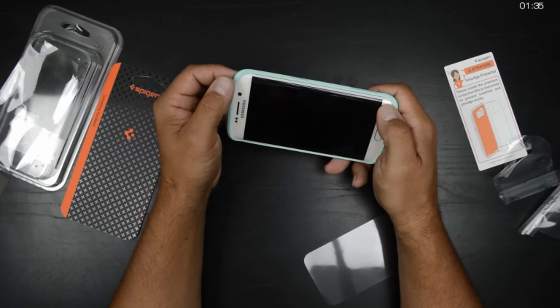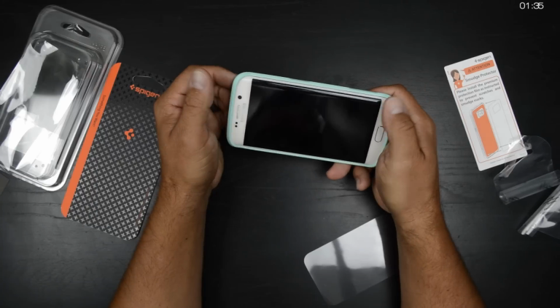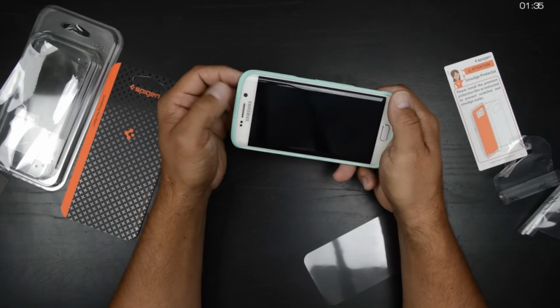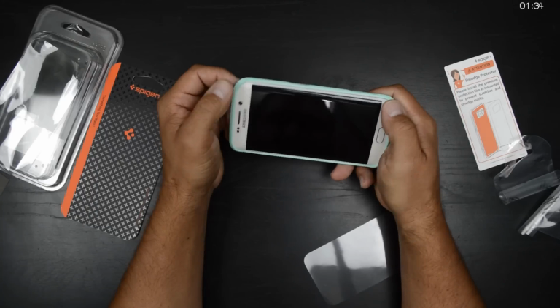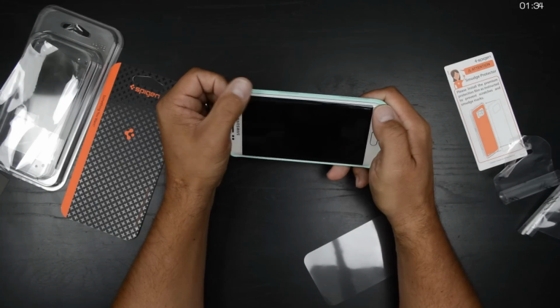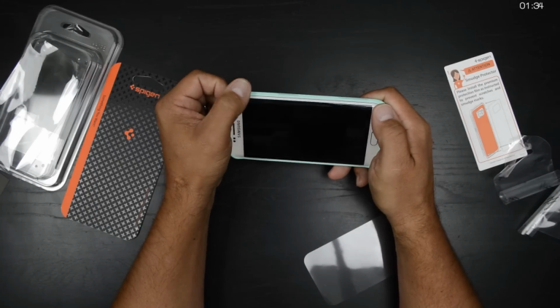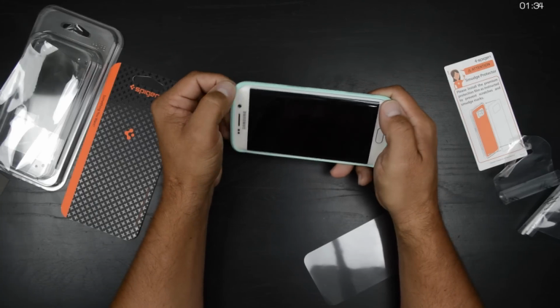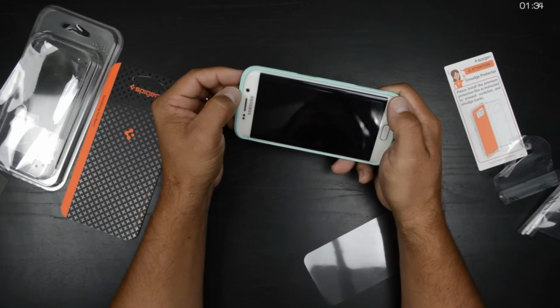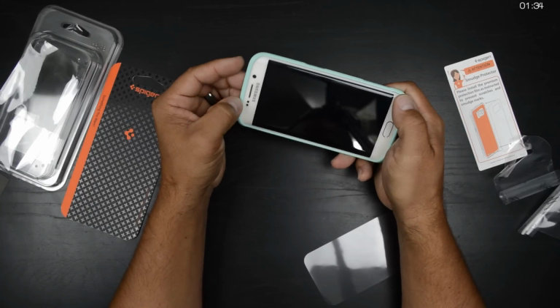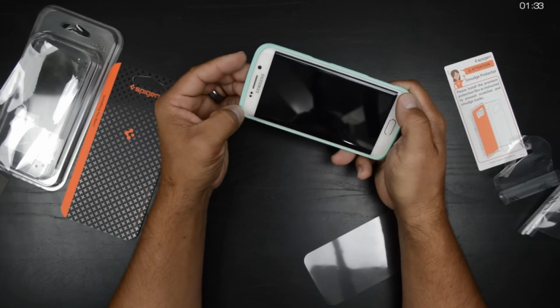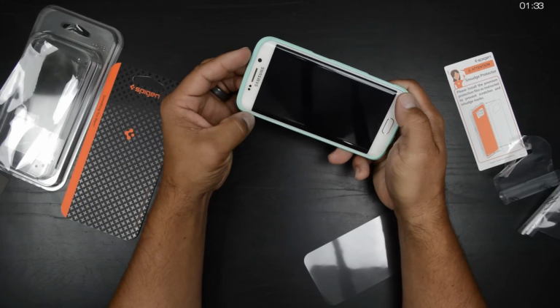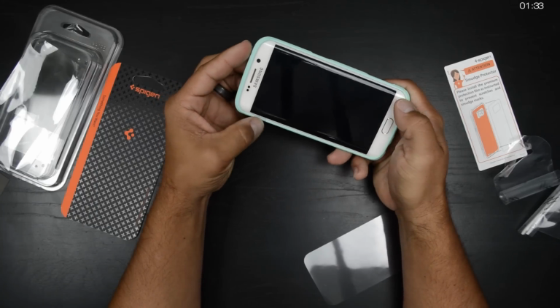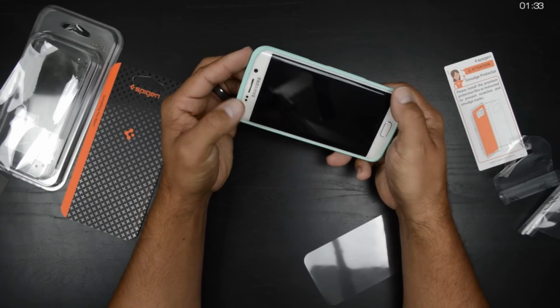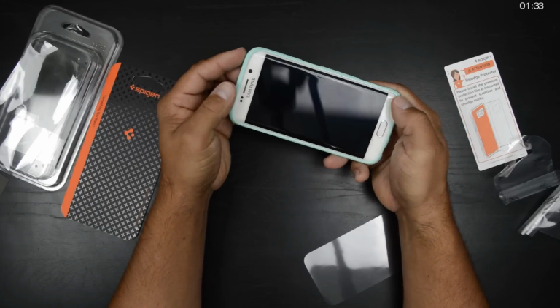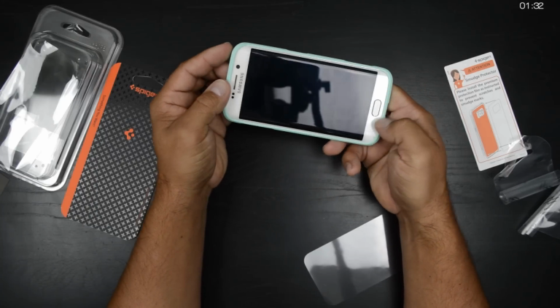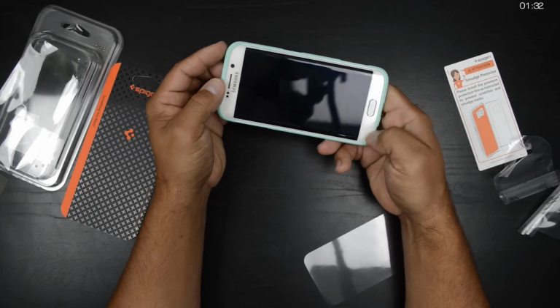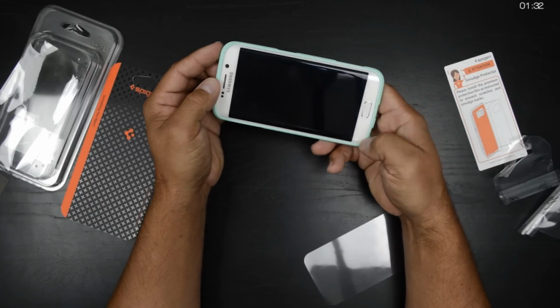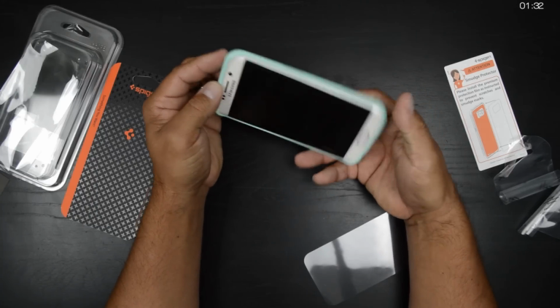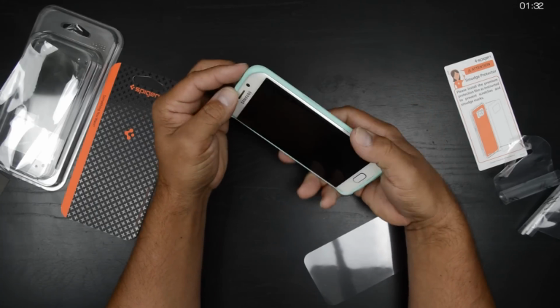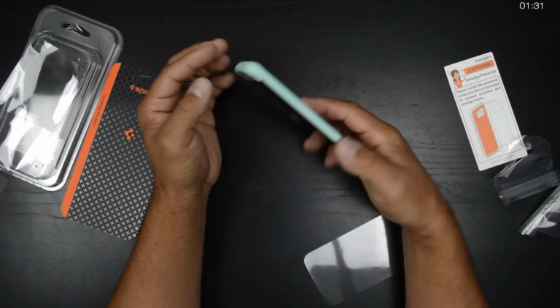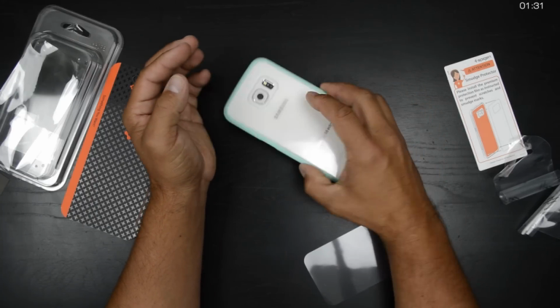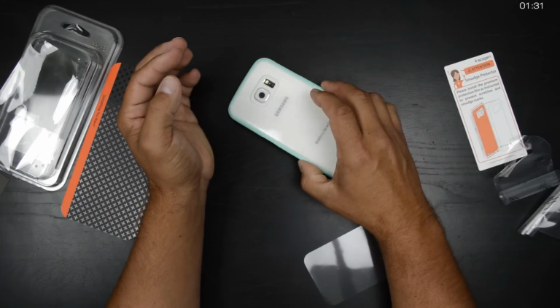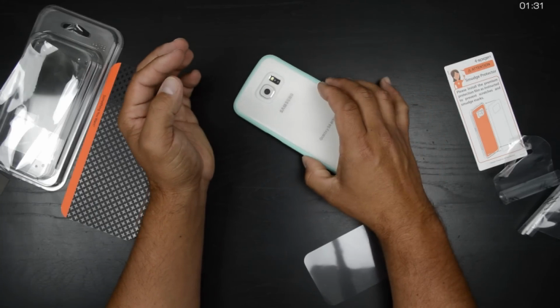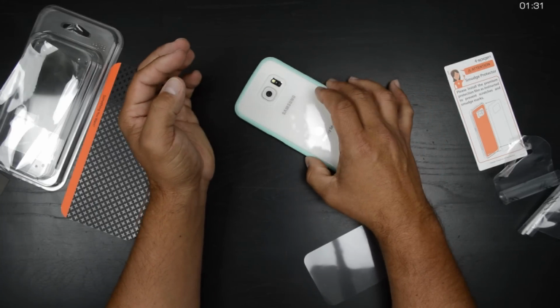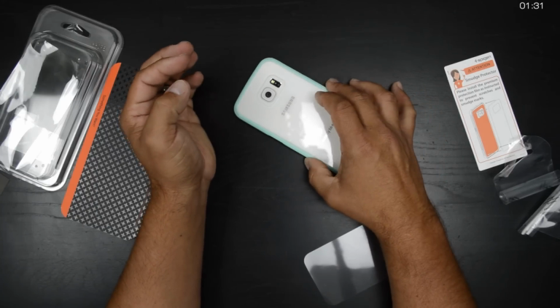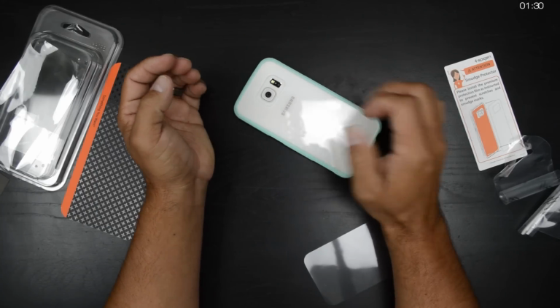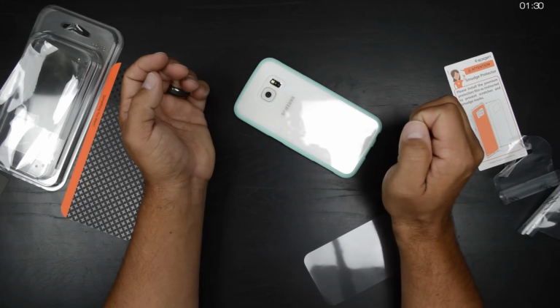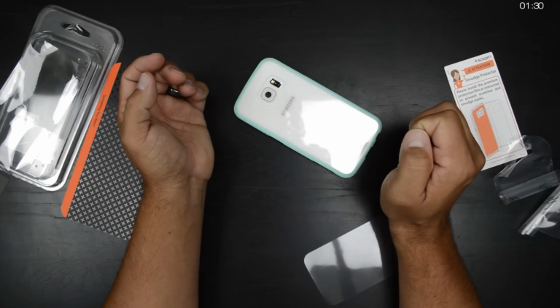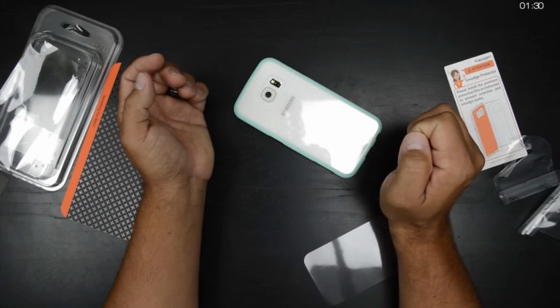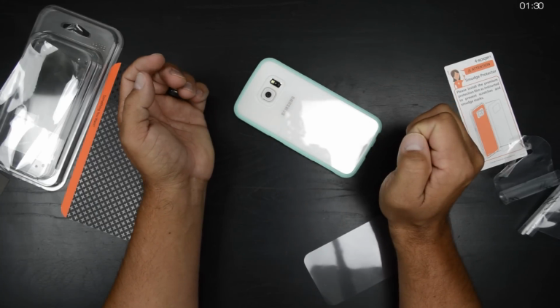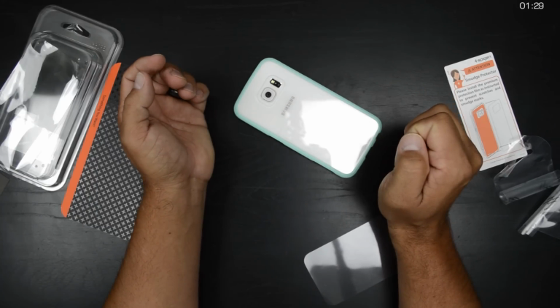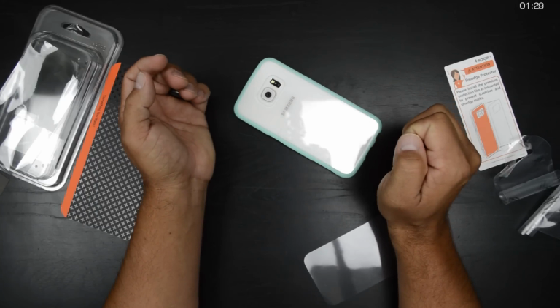On the very front, there's actually a lip on either side, so you've got some pretty decent lay-flat table protection as well.